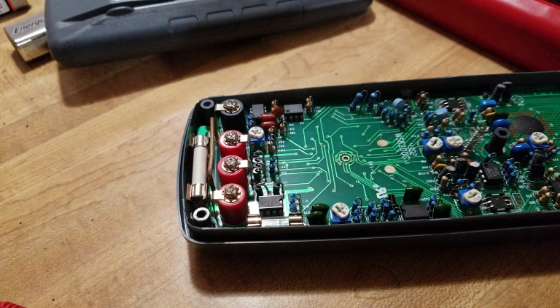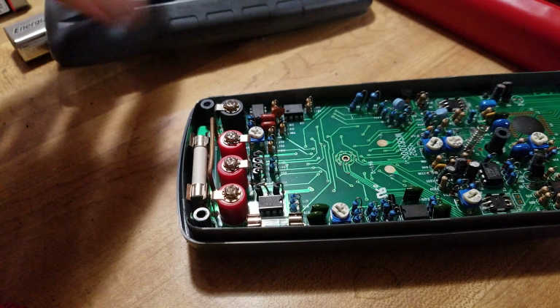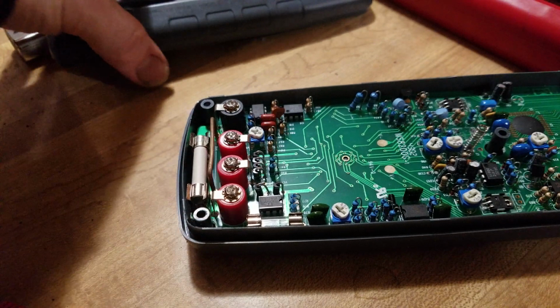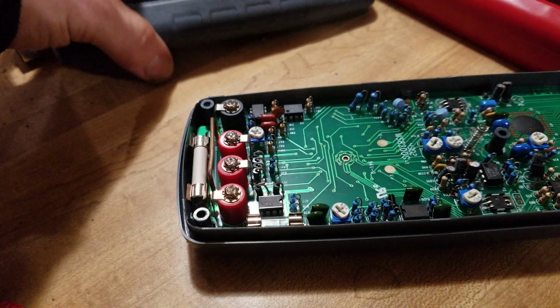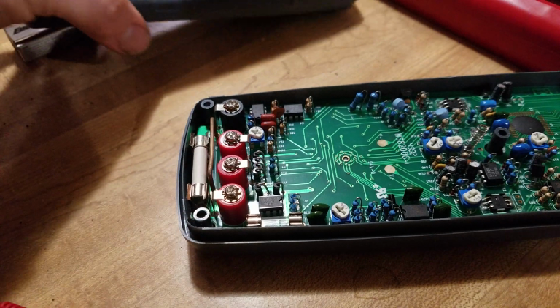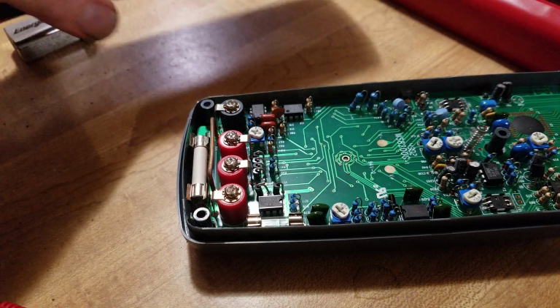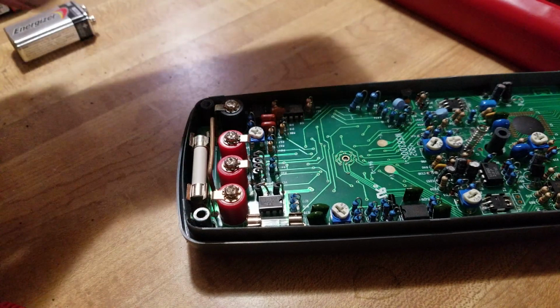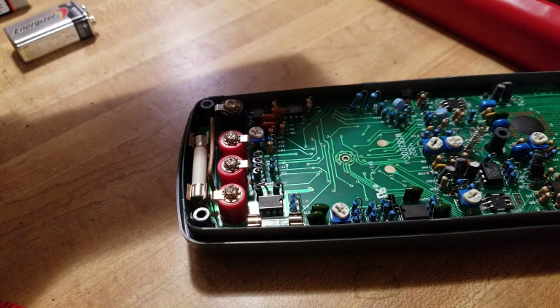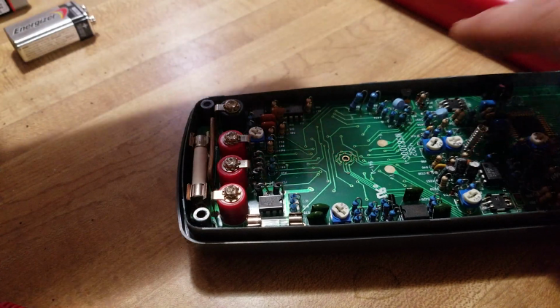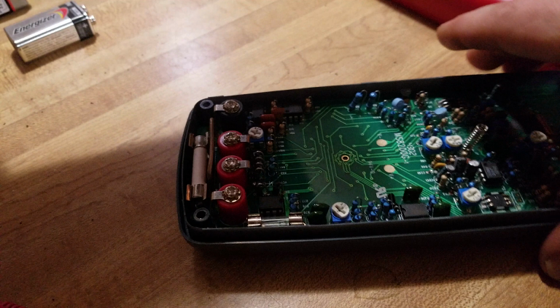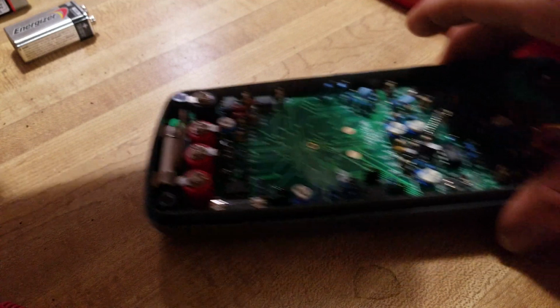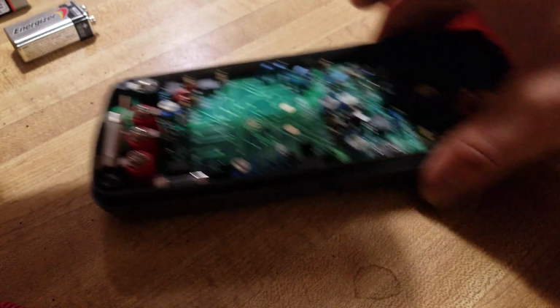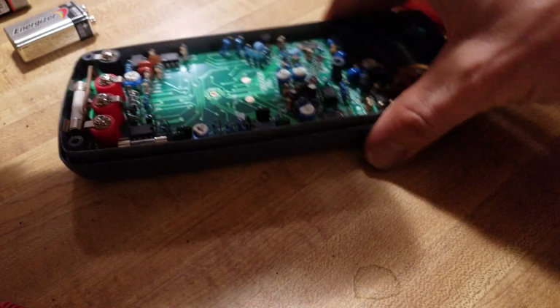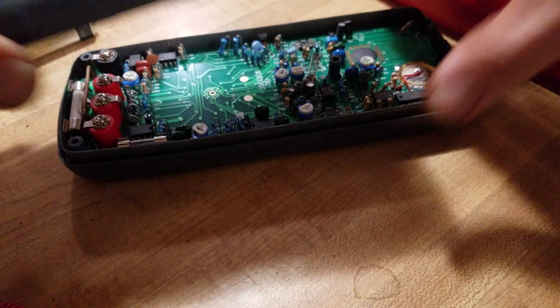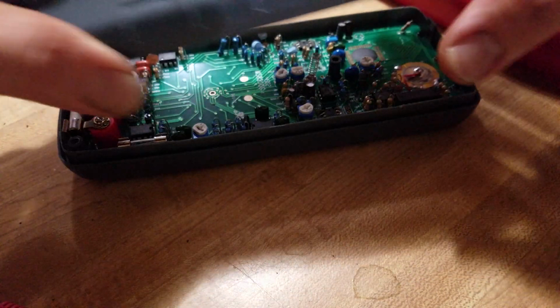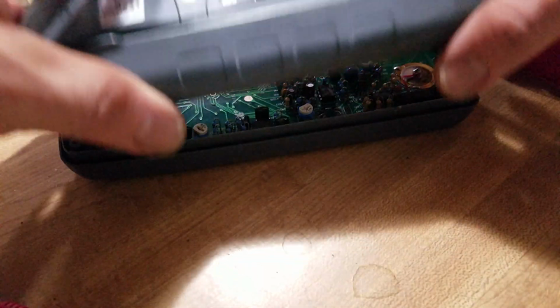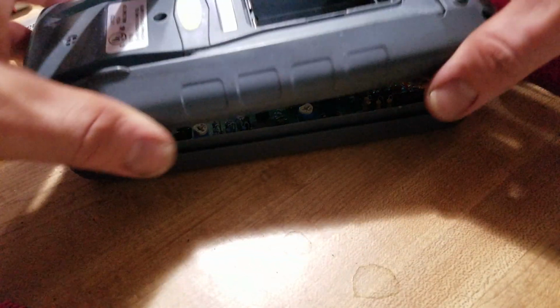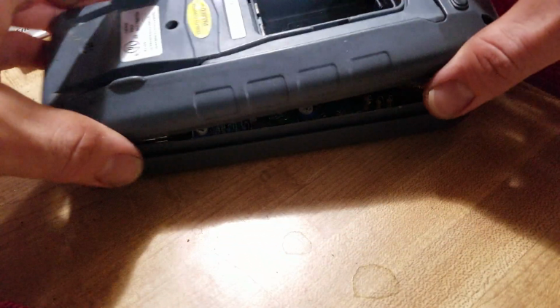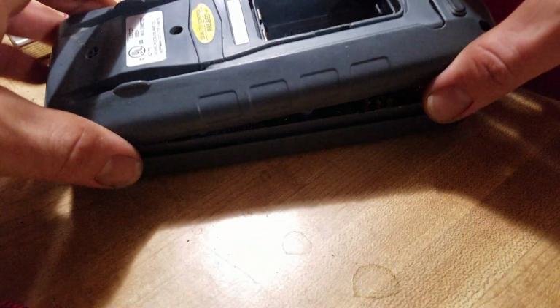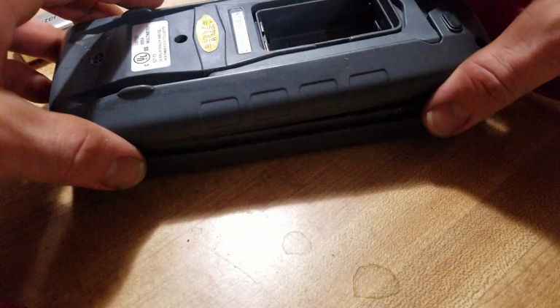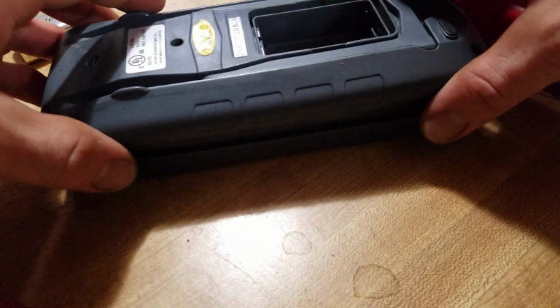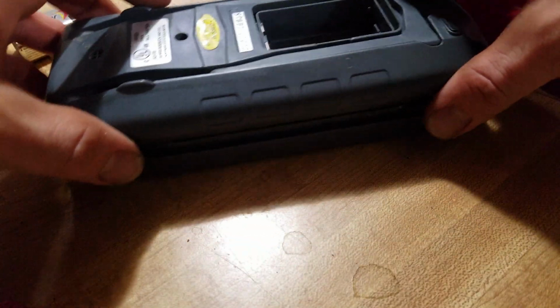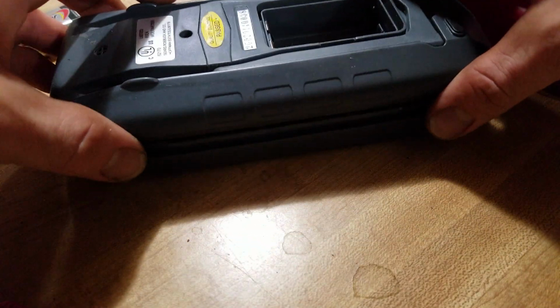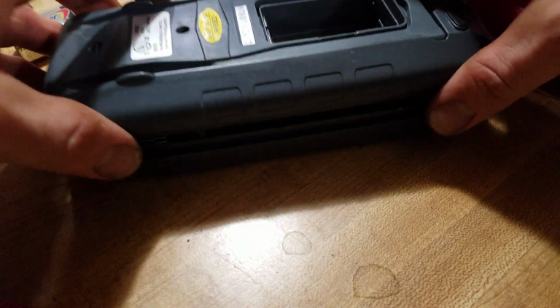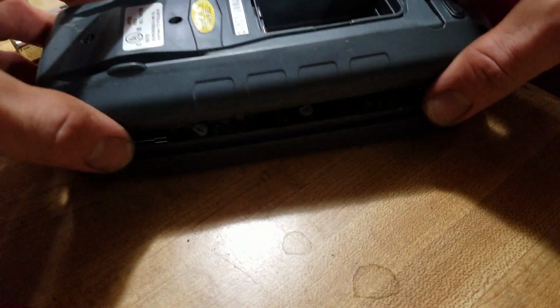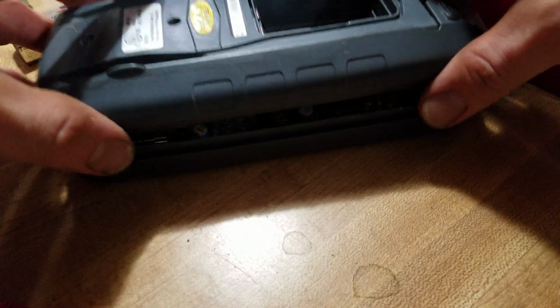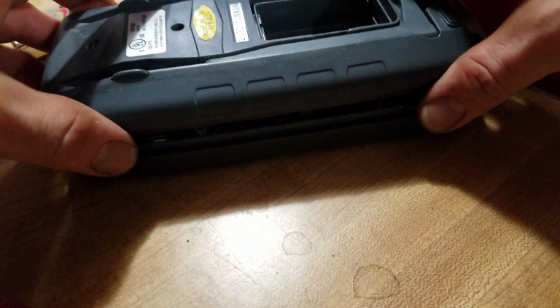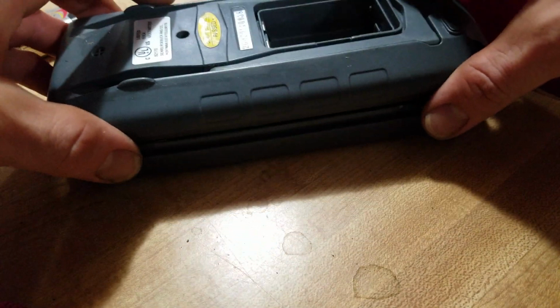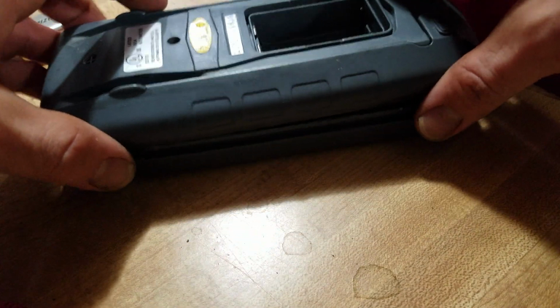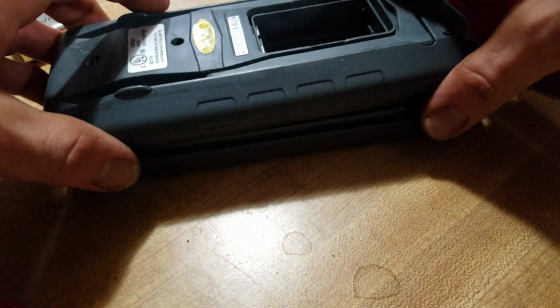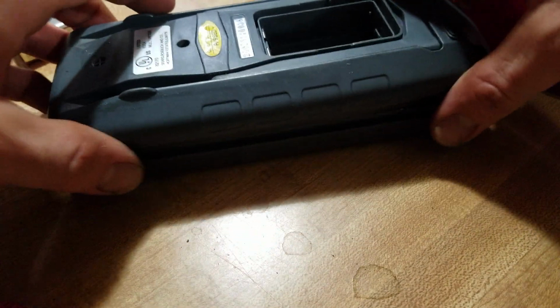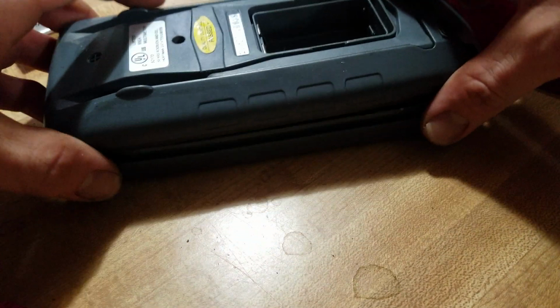Now we repeat the disassembly process in reverse.